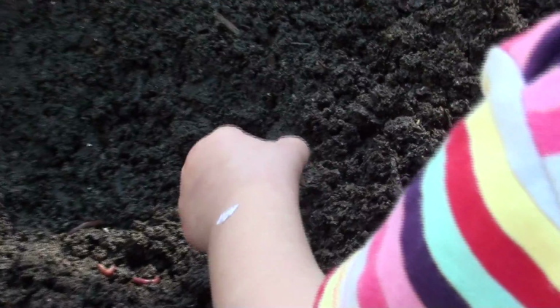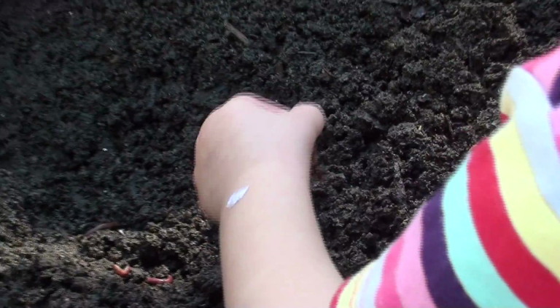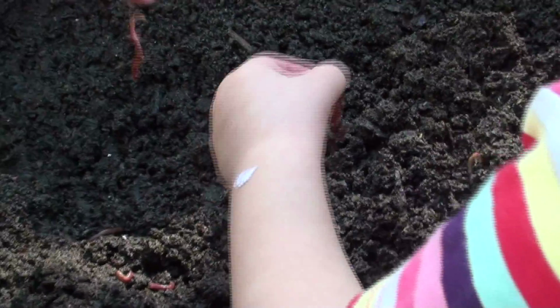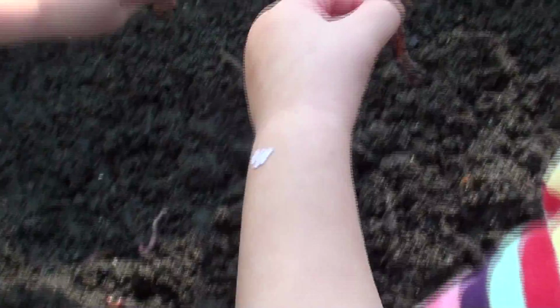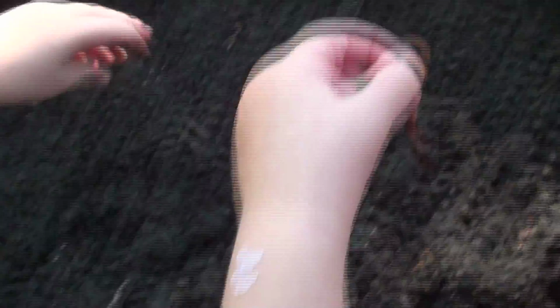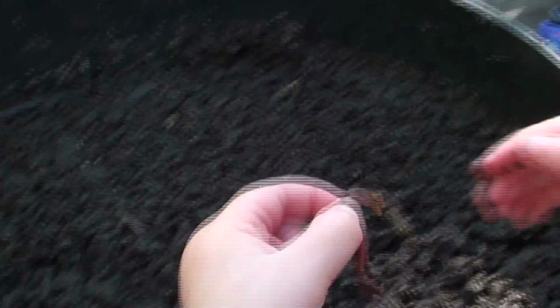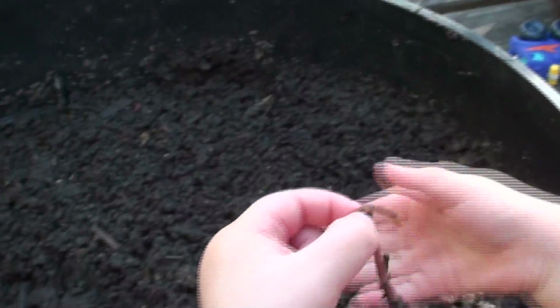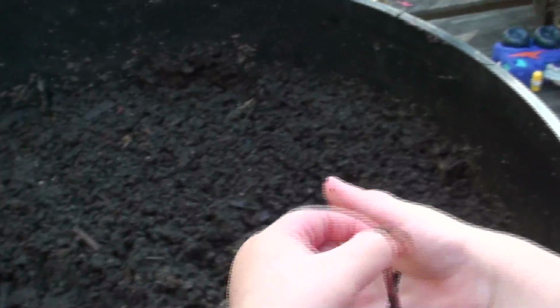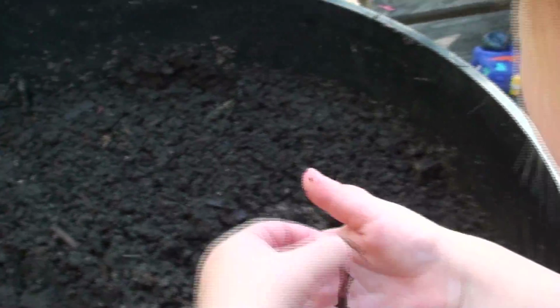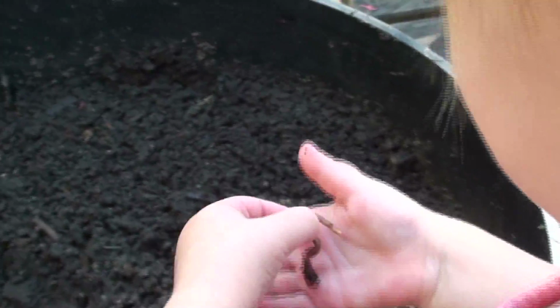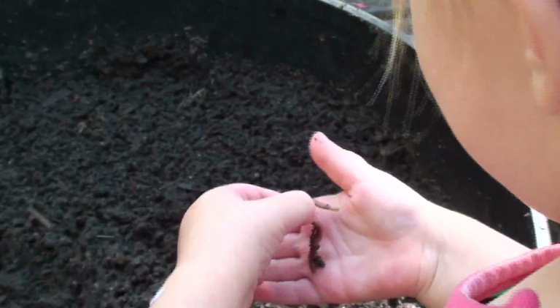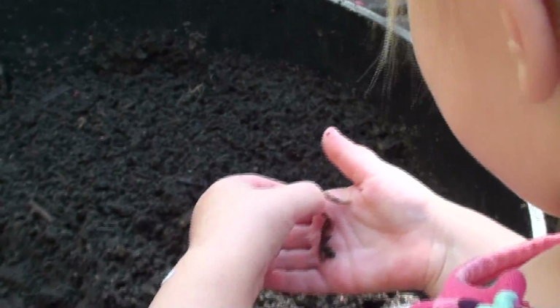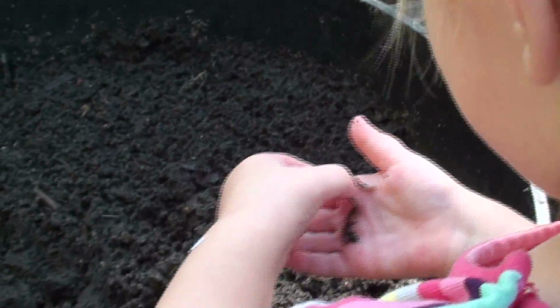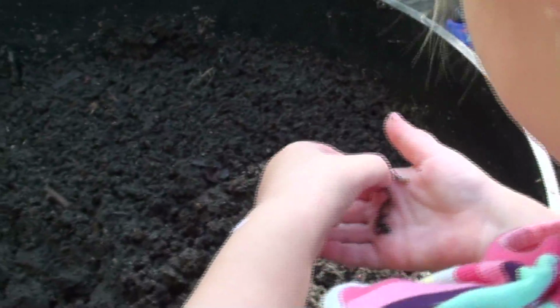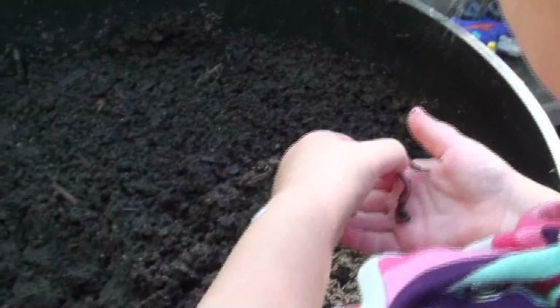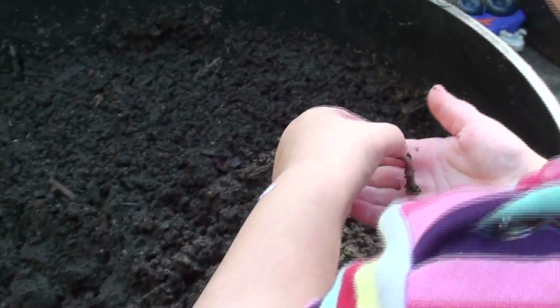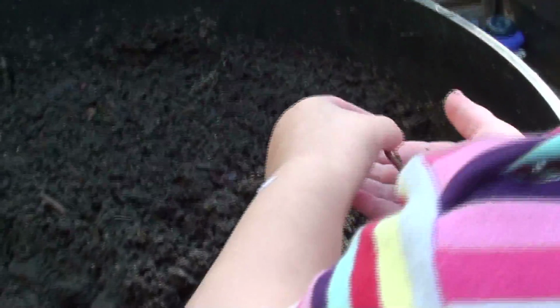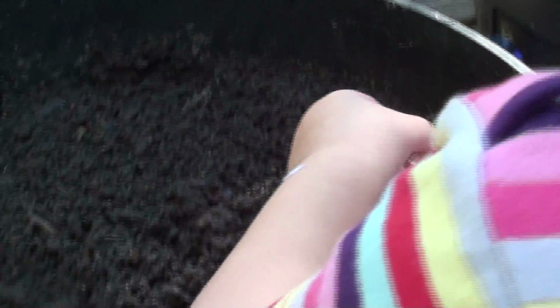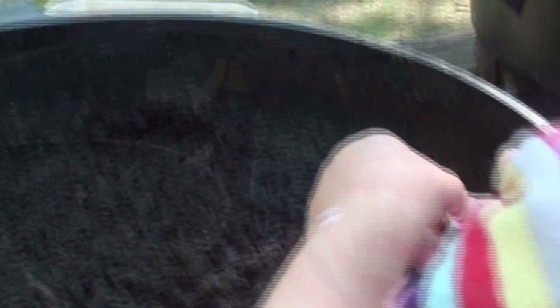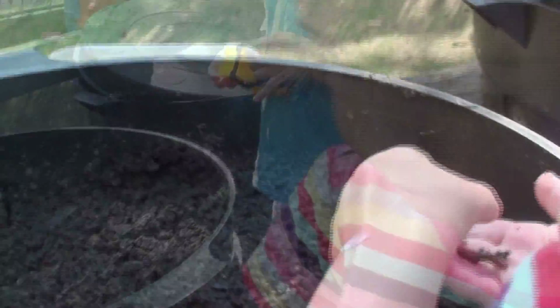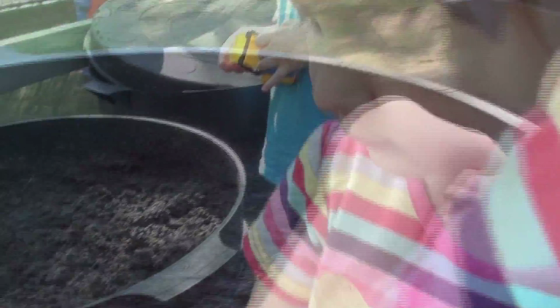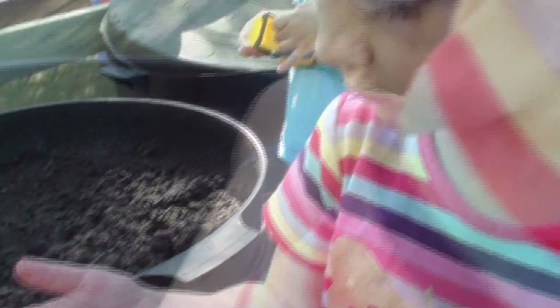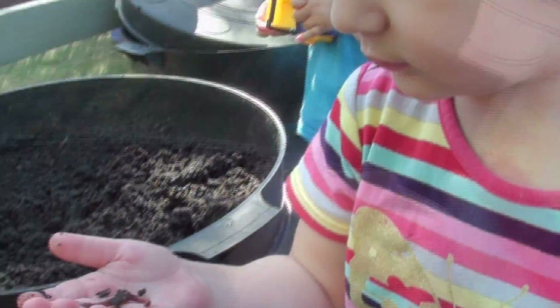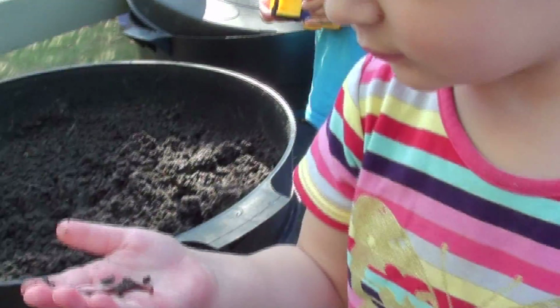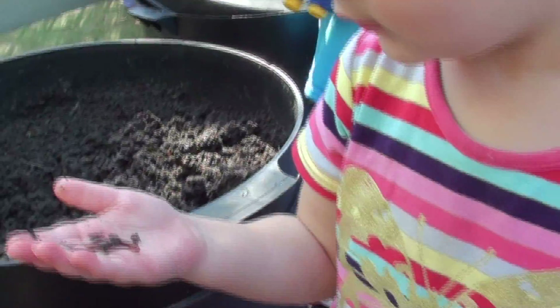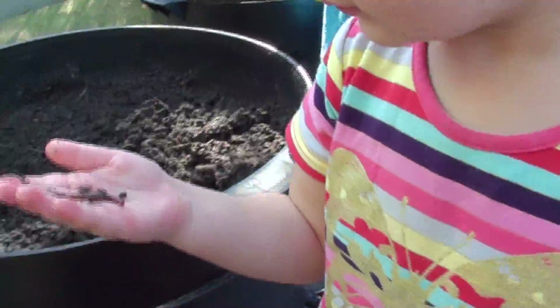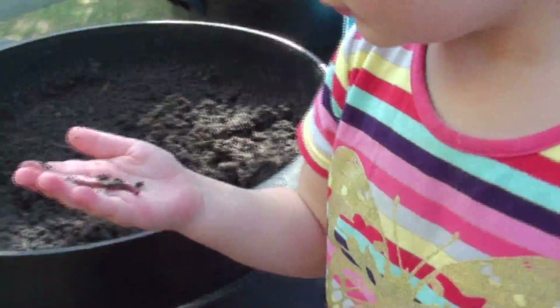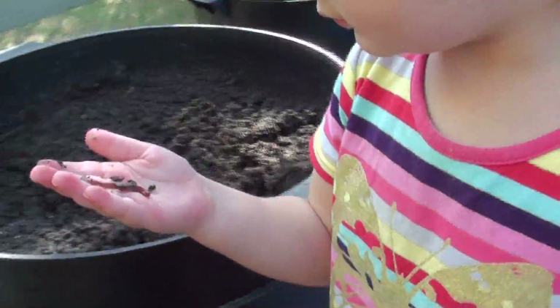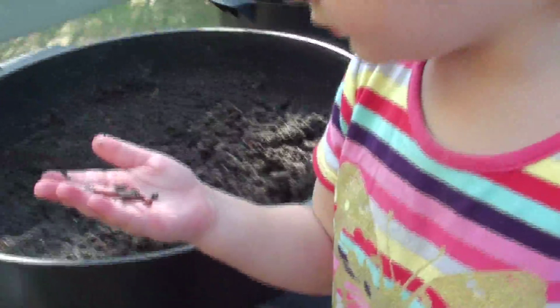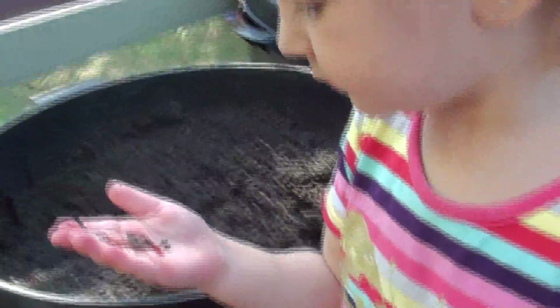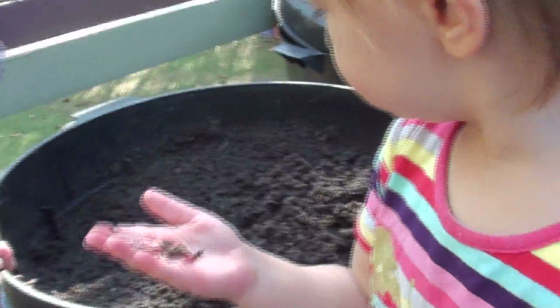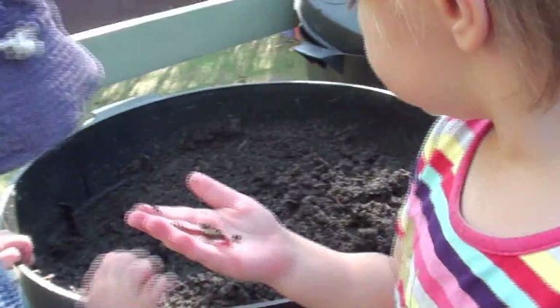Worms do not like the light and will die if they're exposed to sunlight for more than two hours, so we keep our worm farm in a shaded area.